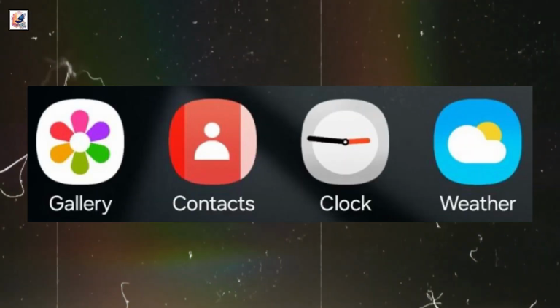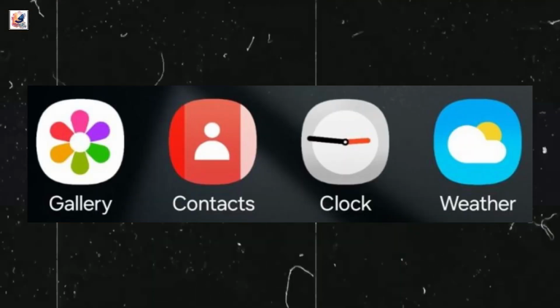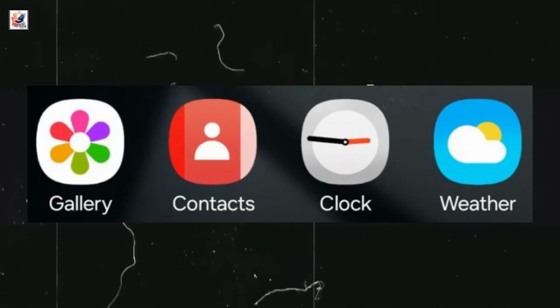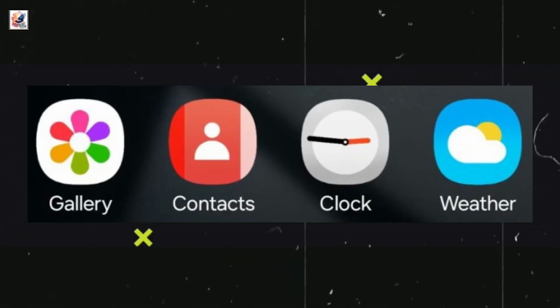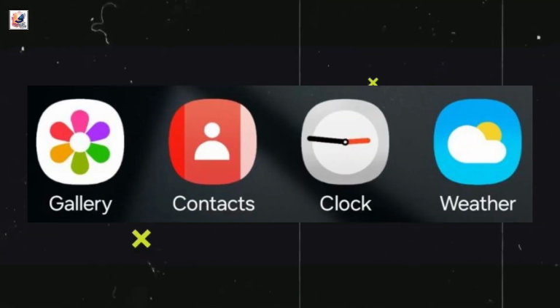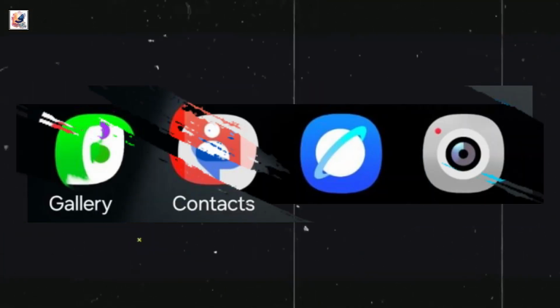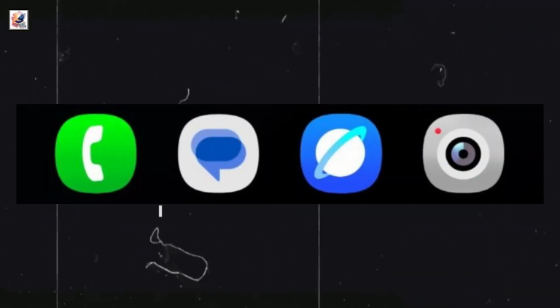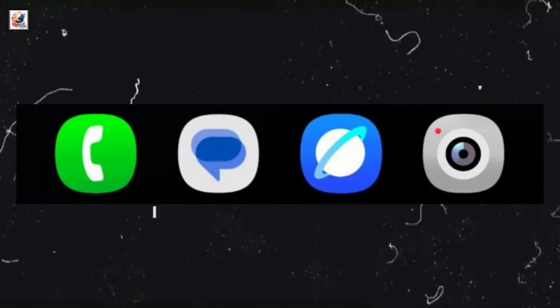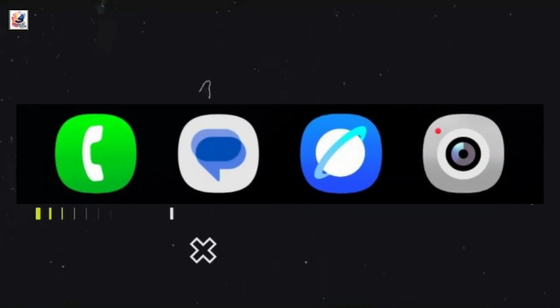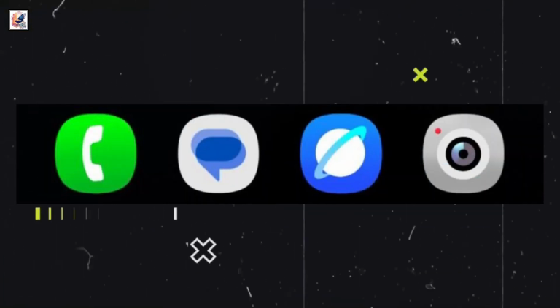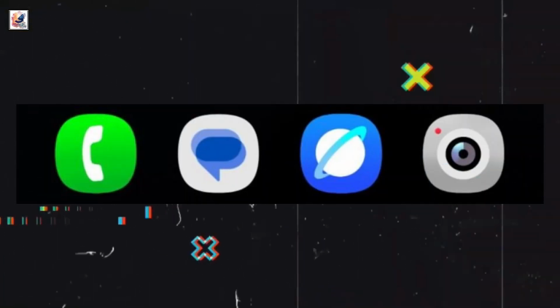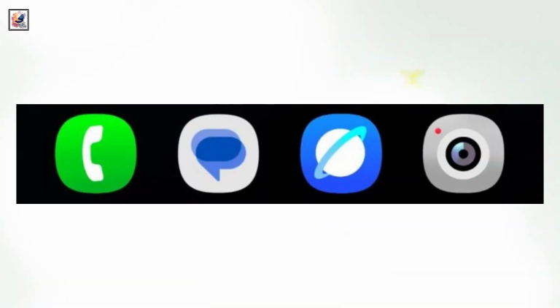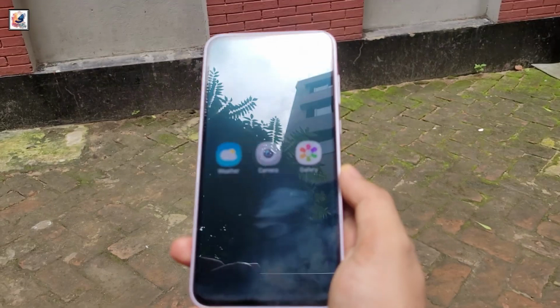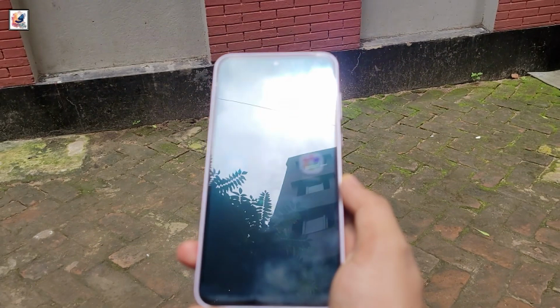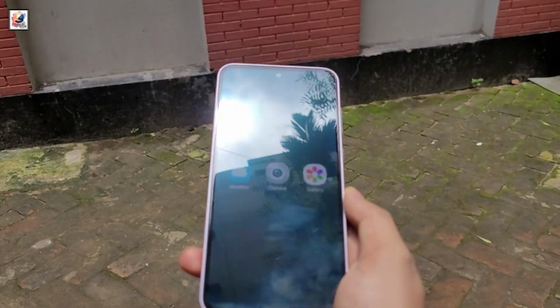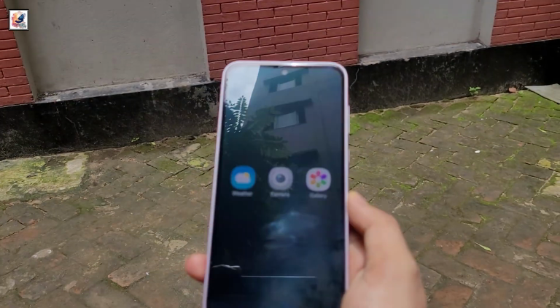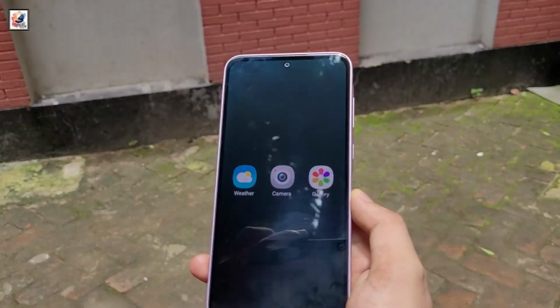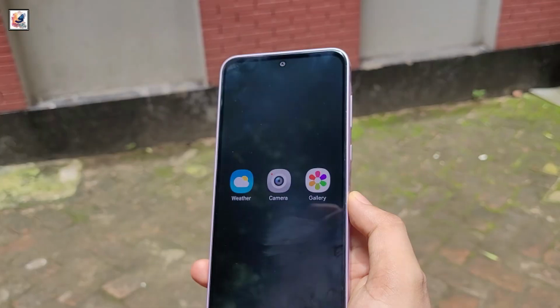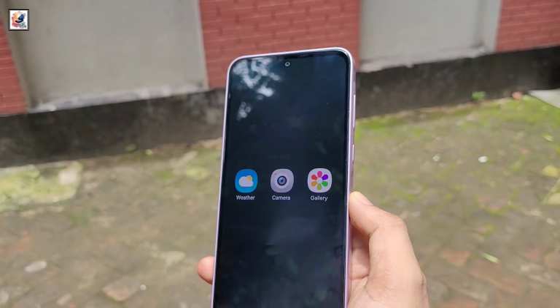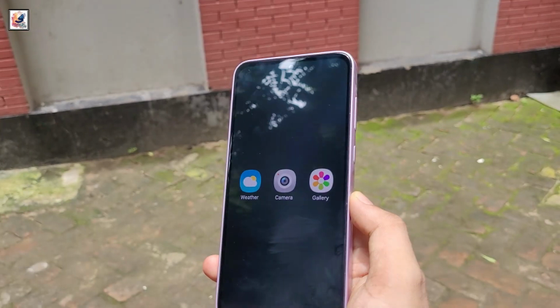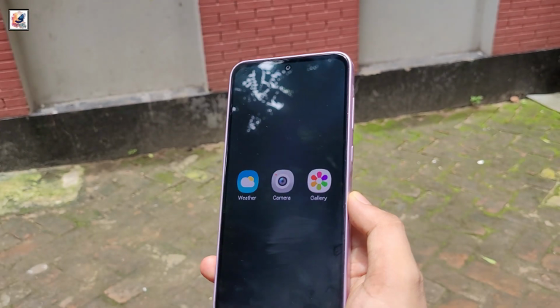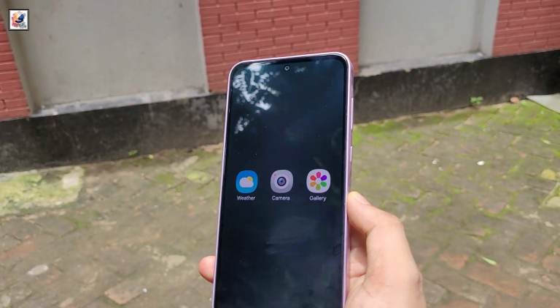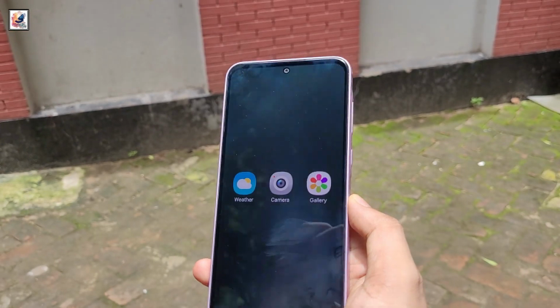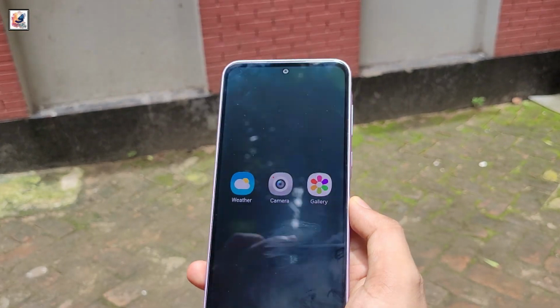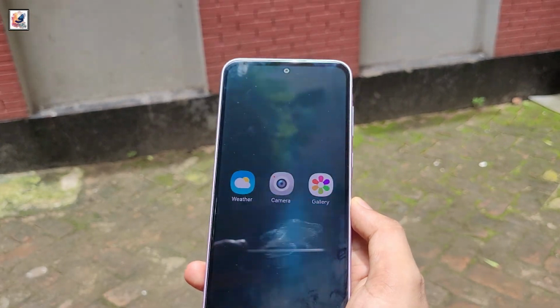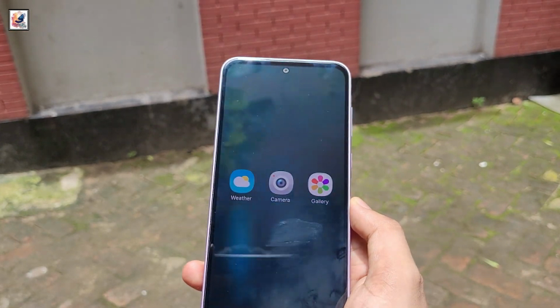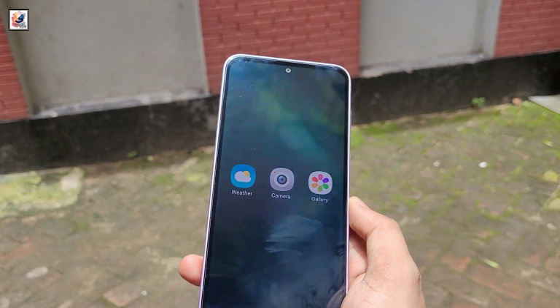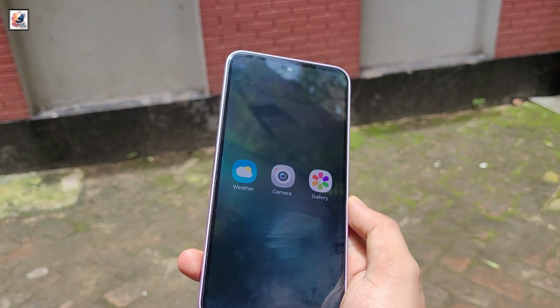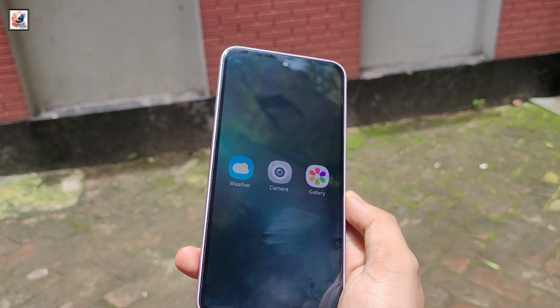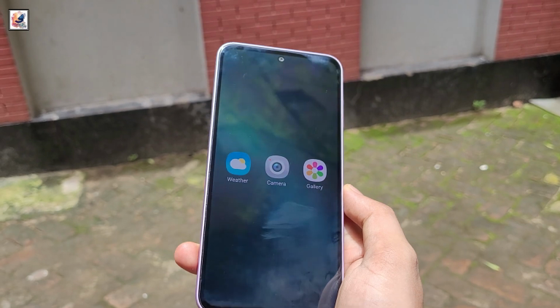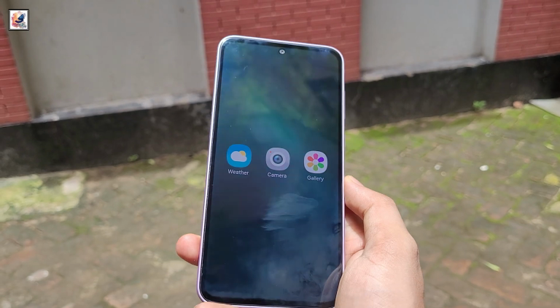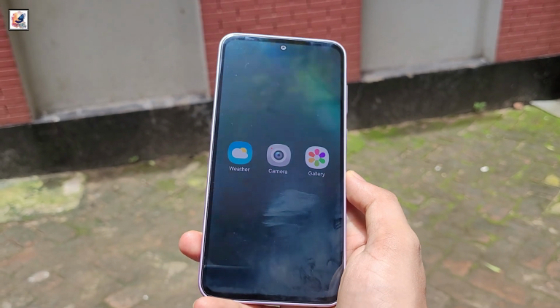Based on all the leaks so far, Samsung appears to be planning some major design changes with One UI 7.